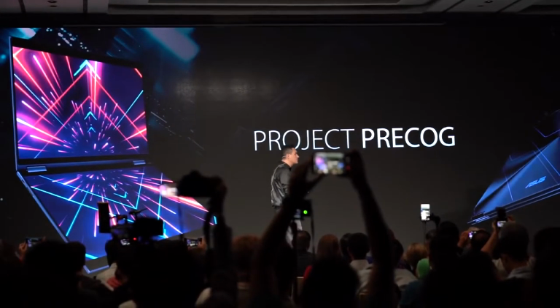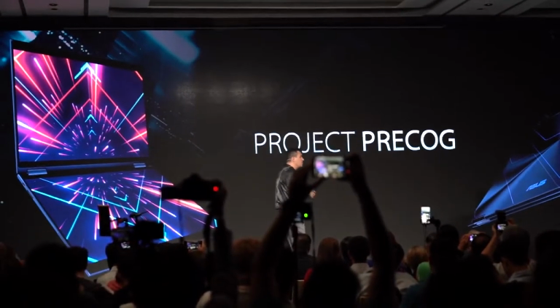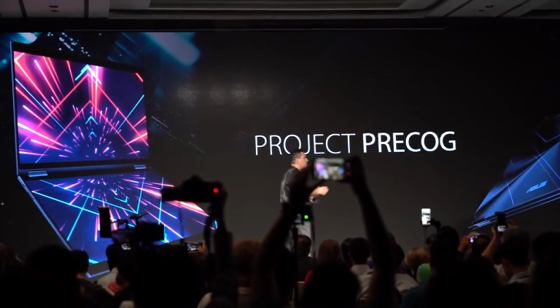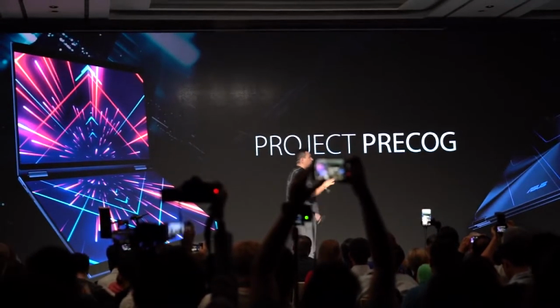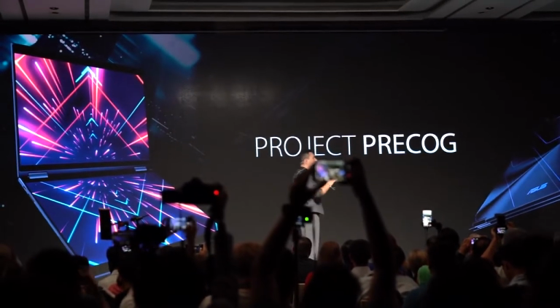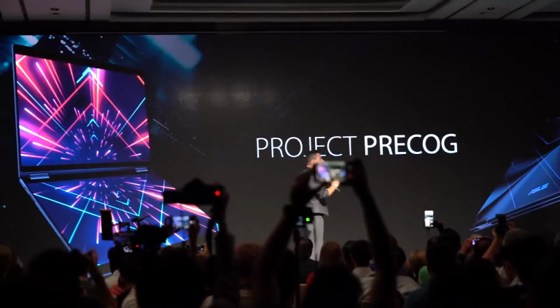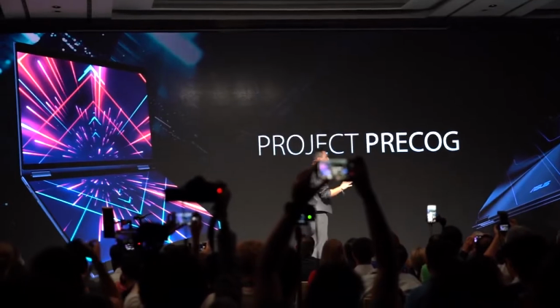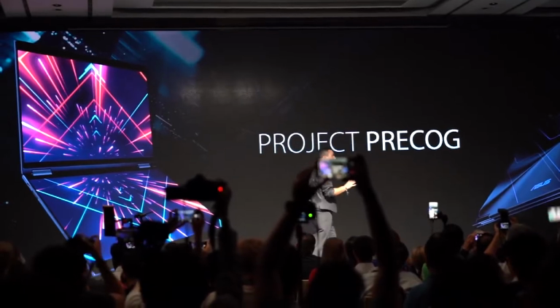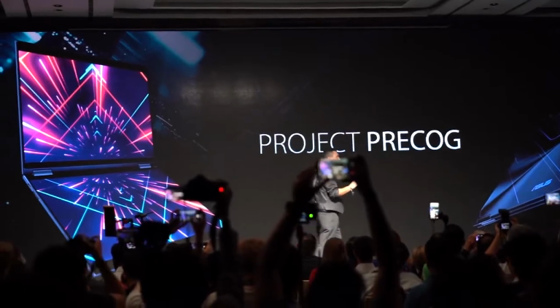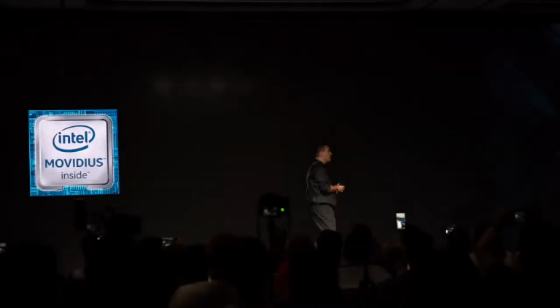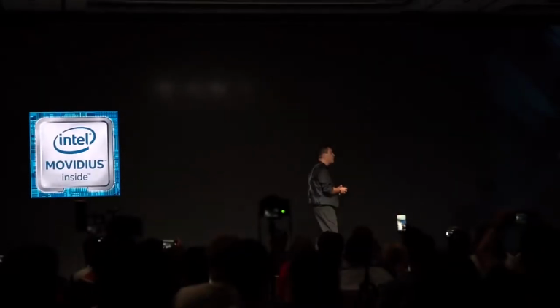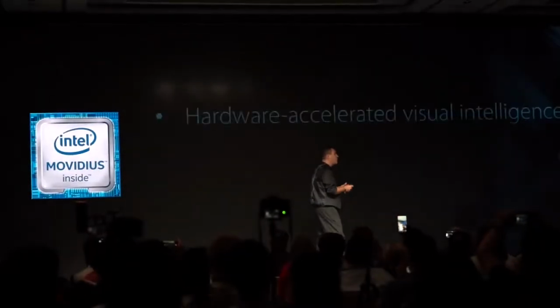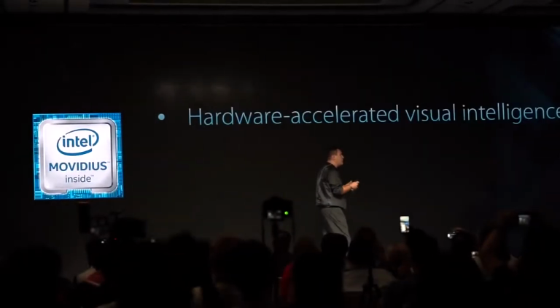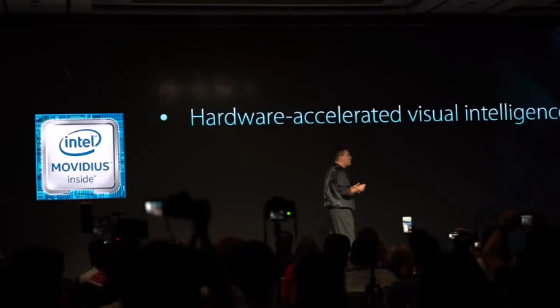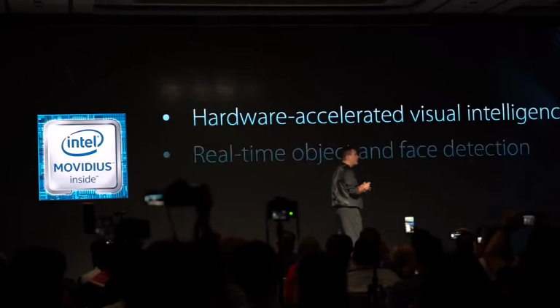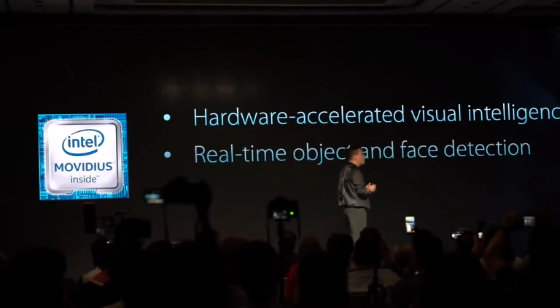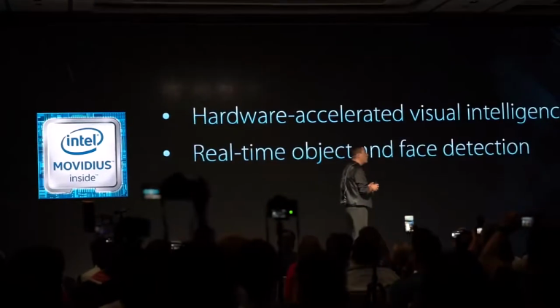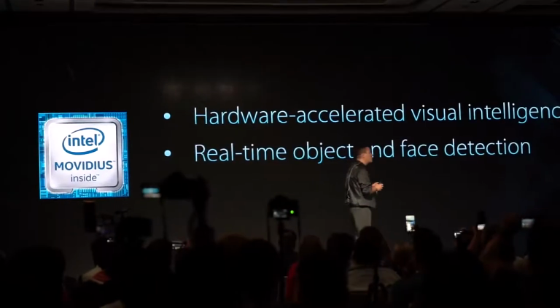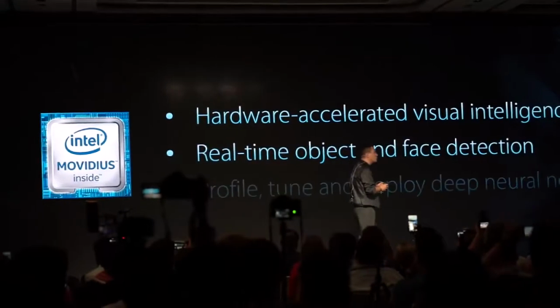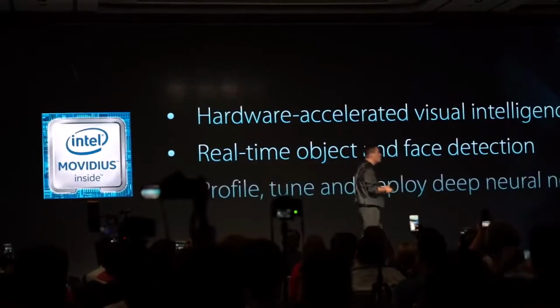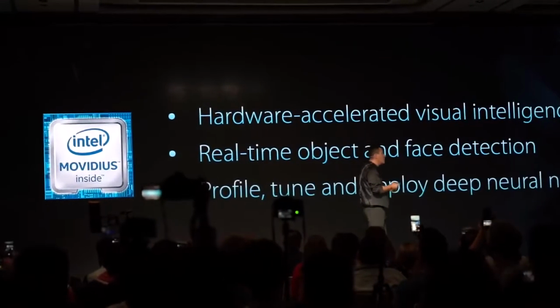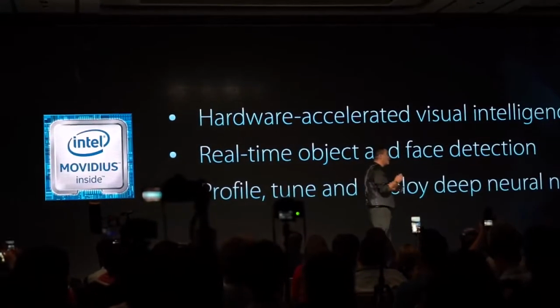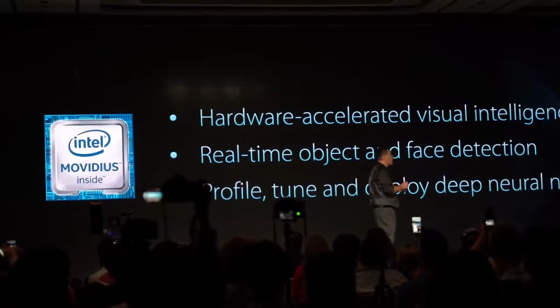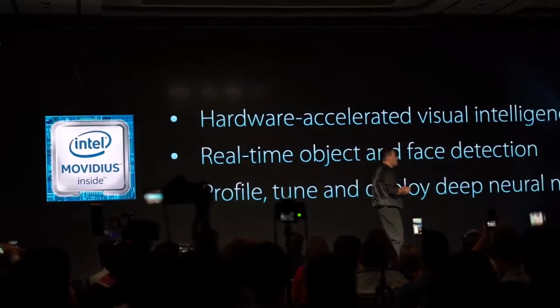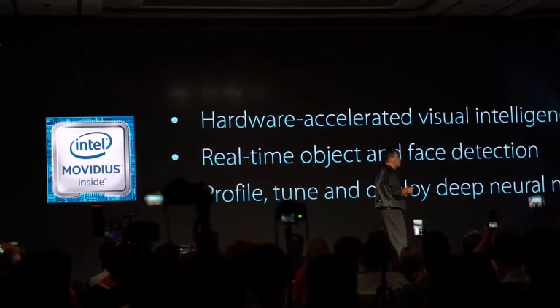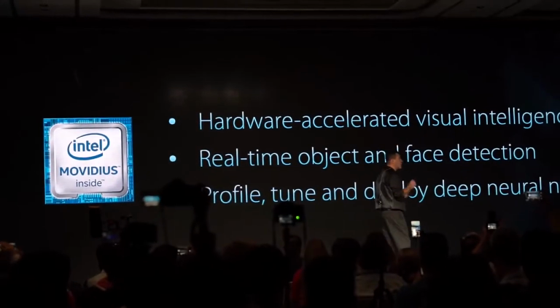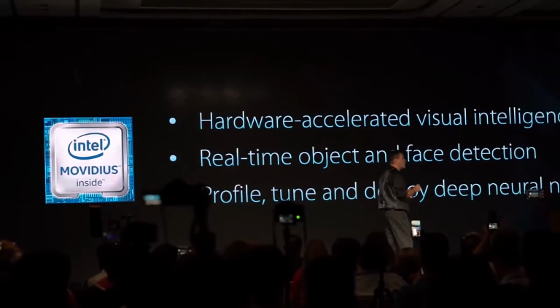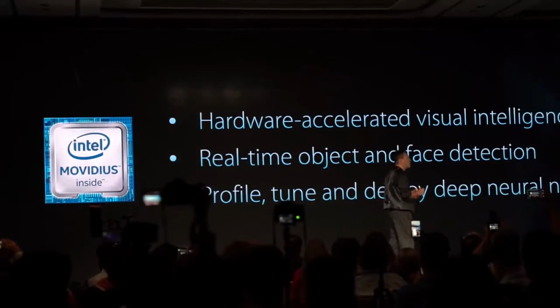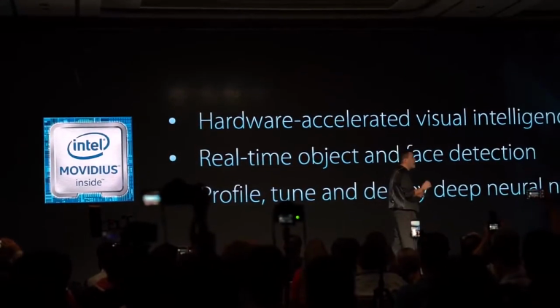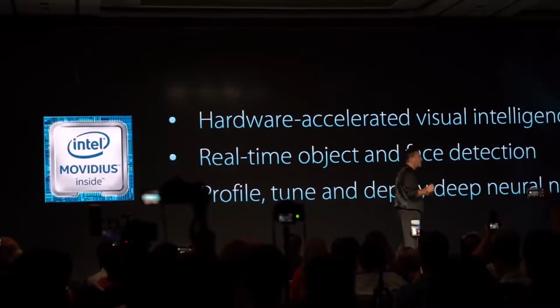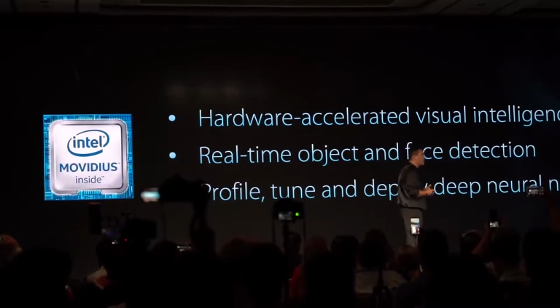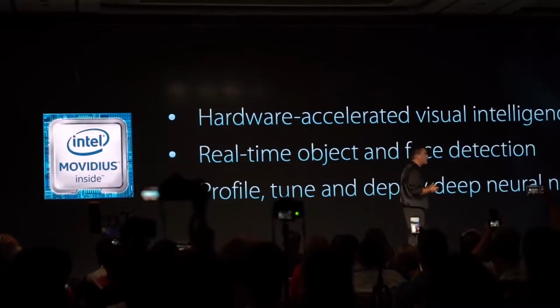Intel Movidius VPUs drive the demanding workloads of modern computer vision and AI applications at ultra-low power.